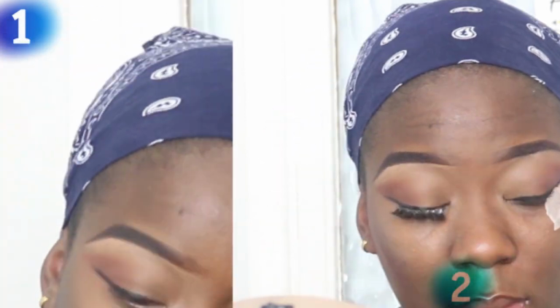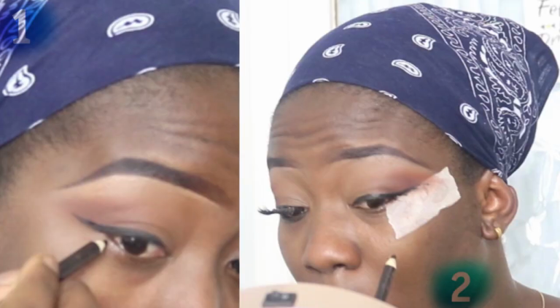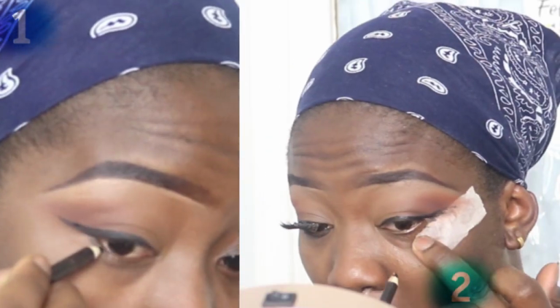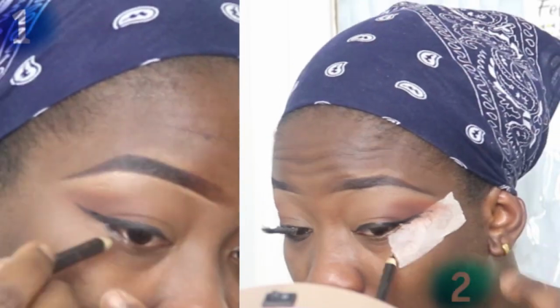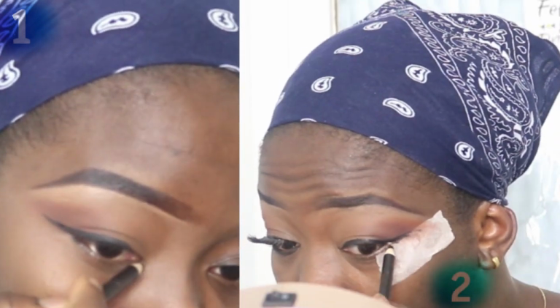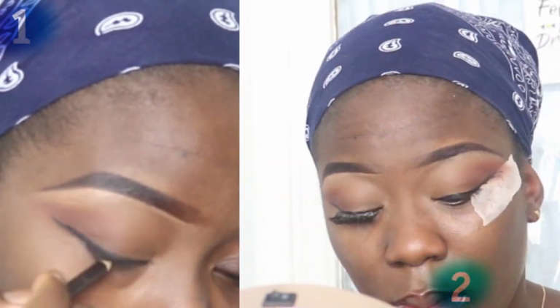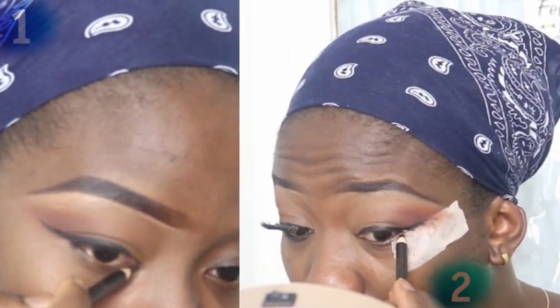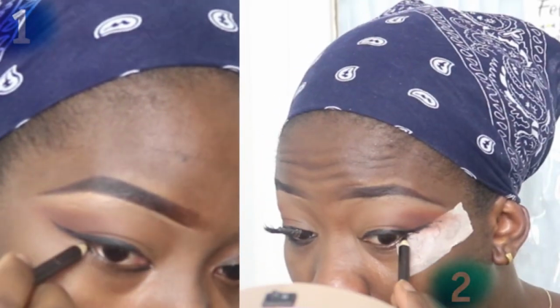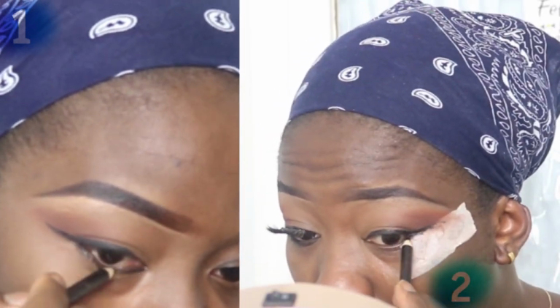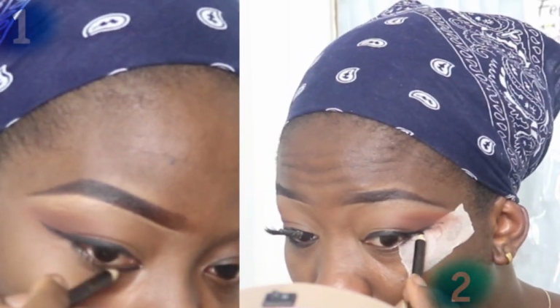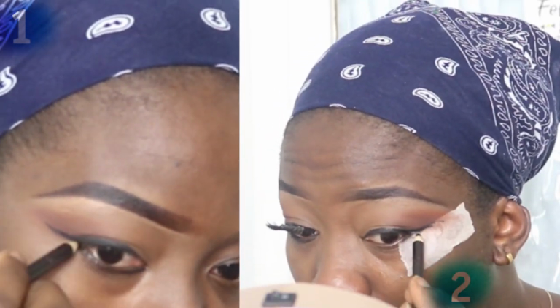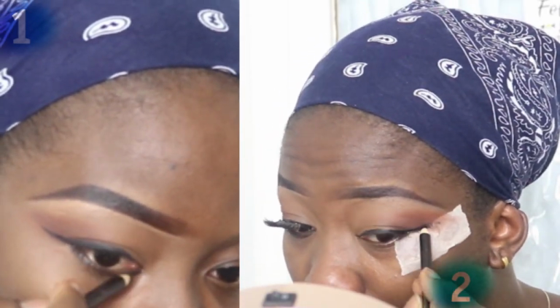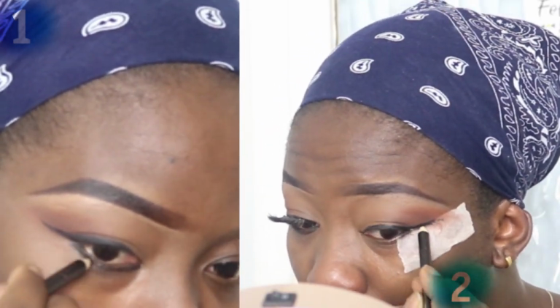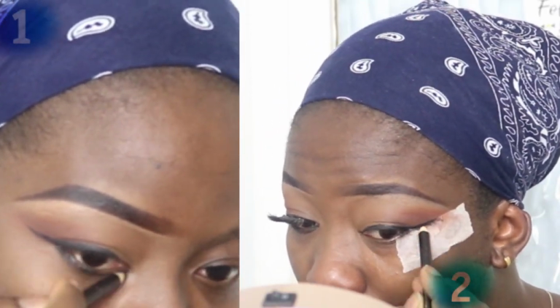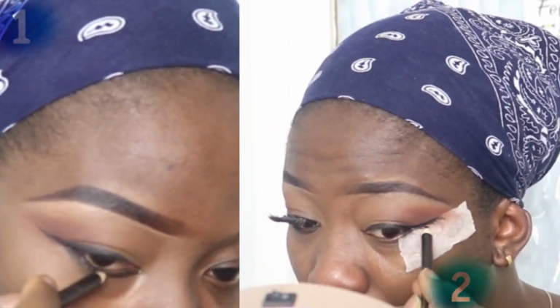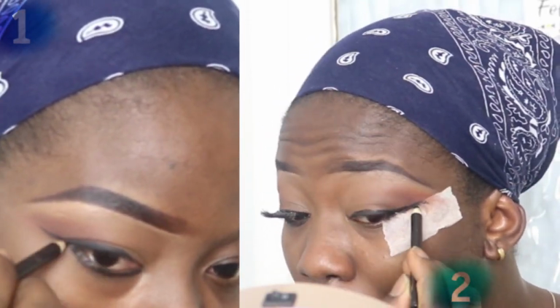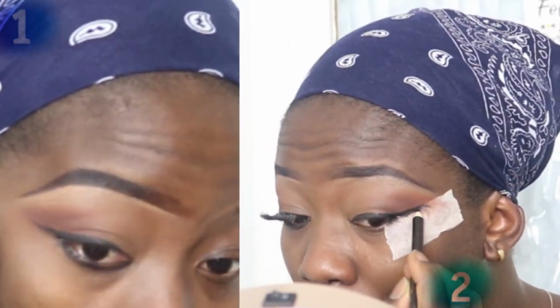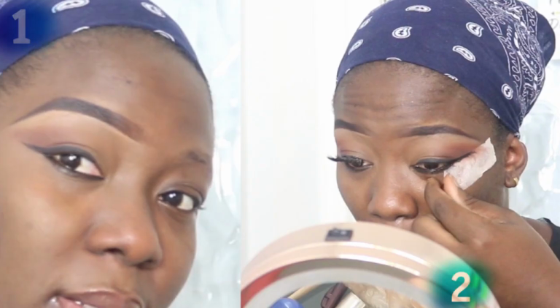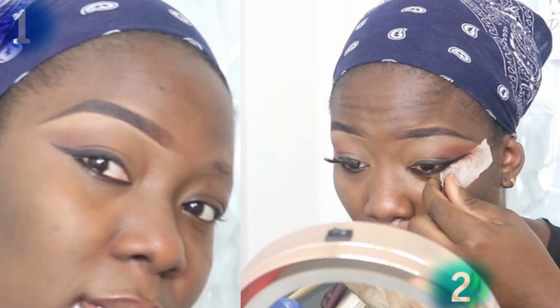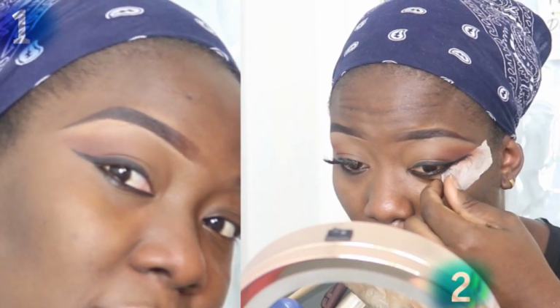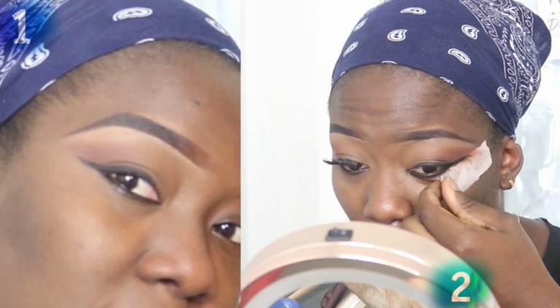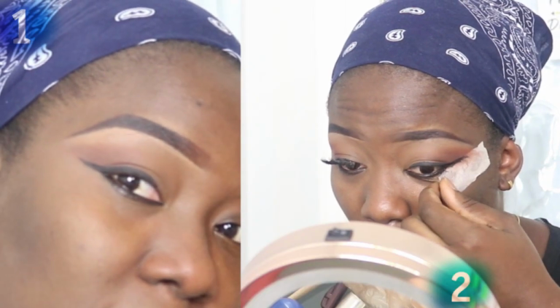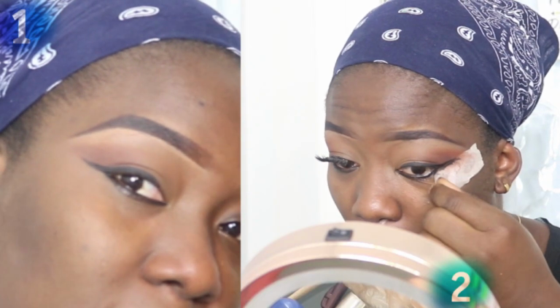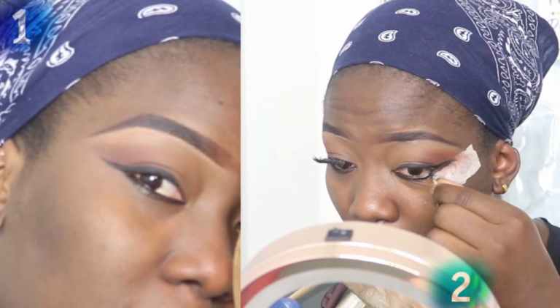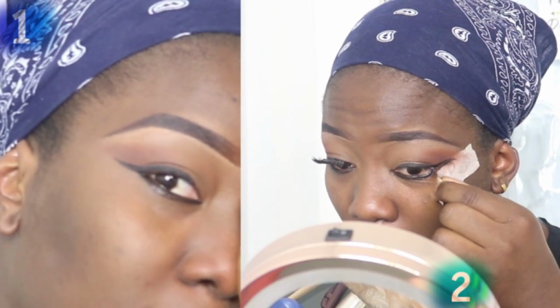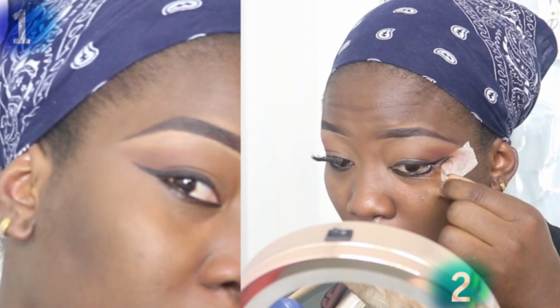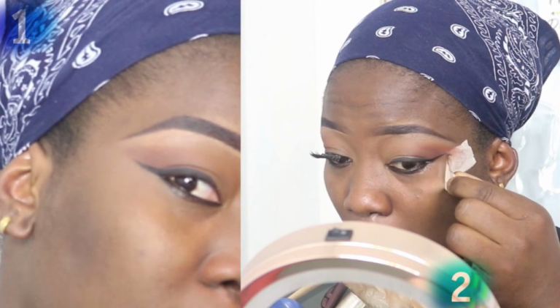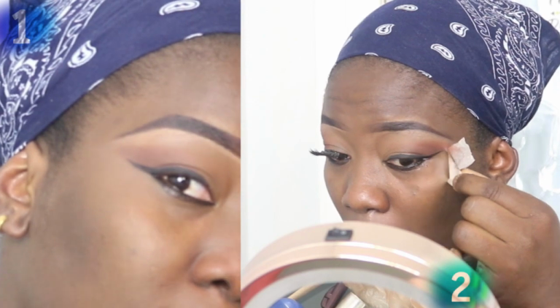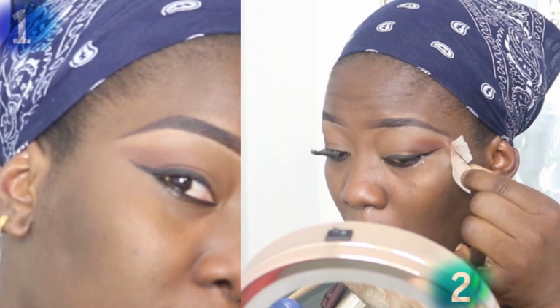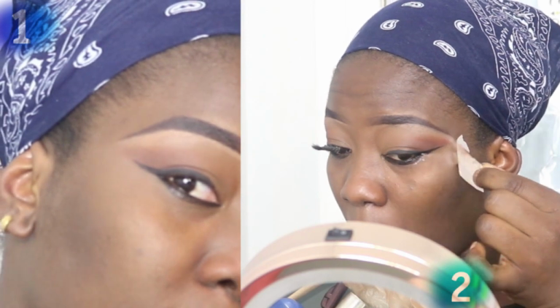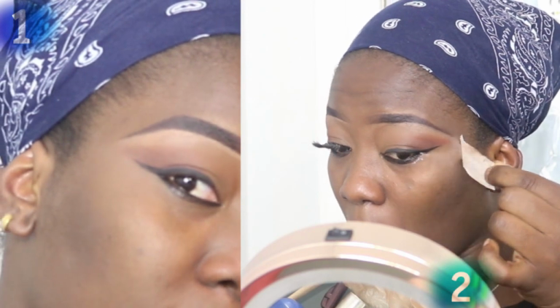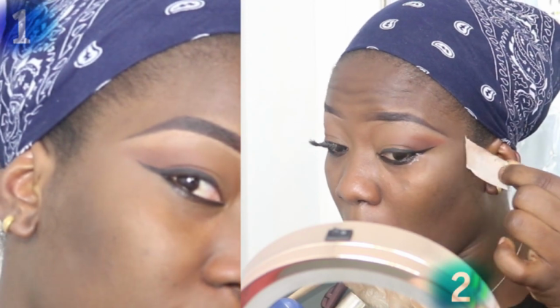I am putting some shadow on the eye as well to really give it that dramatic foxy eye.